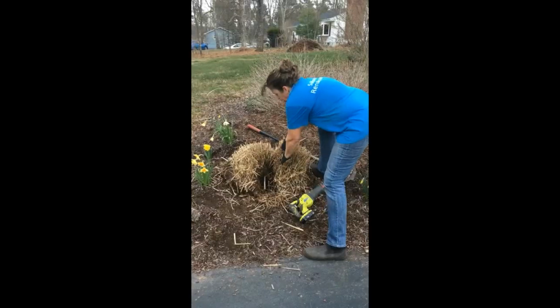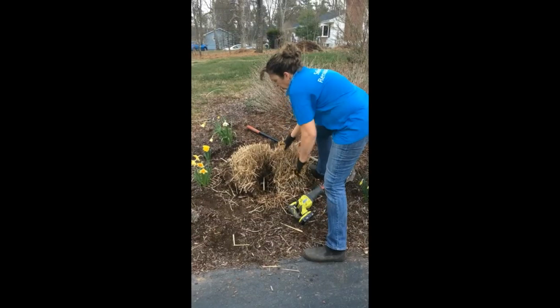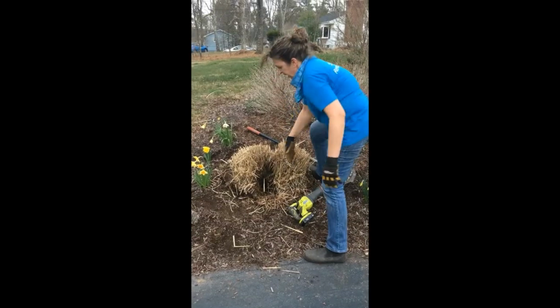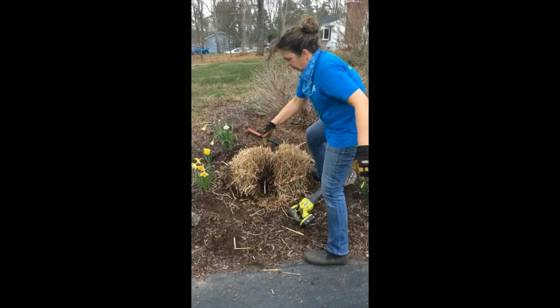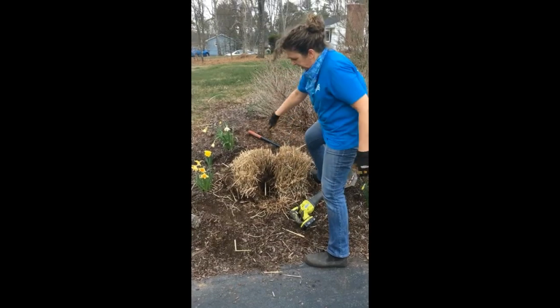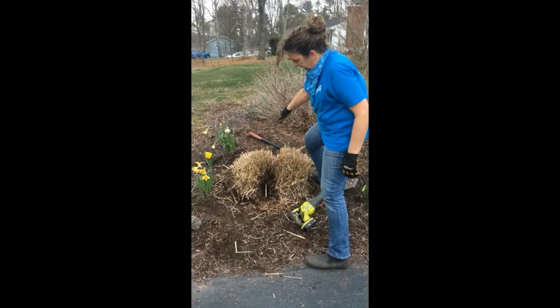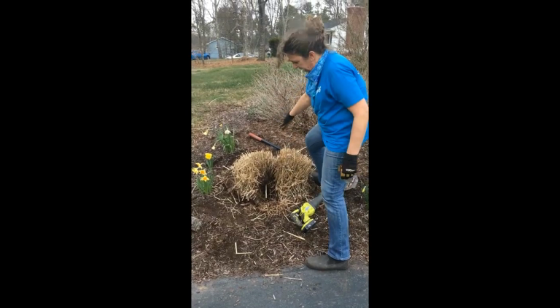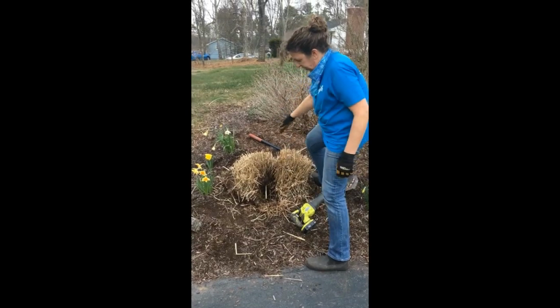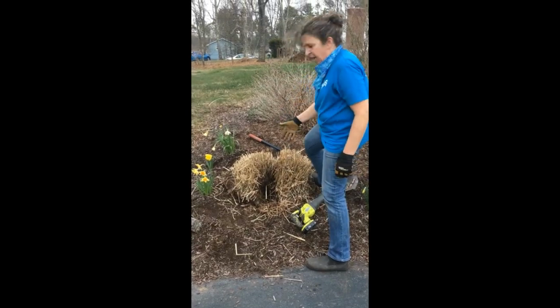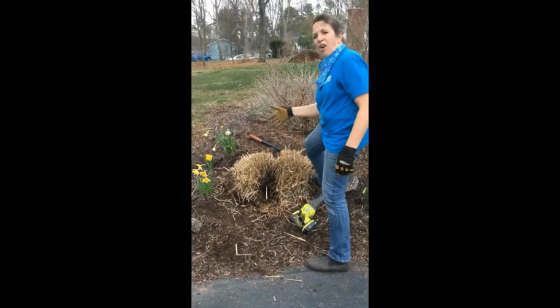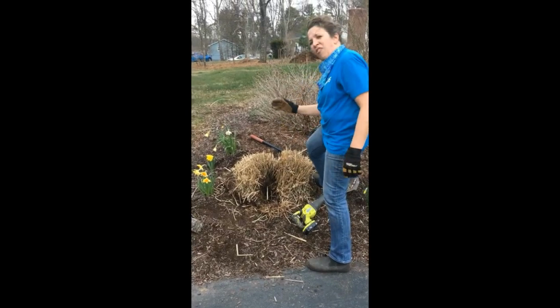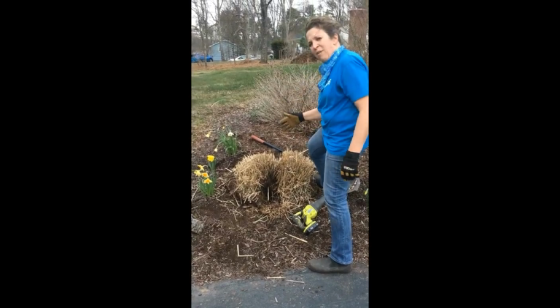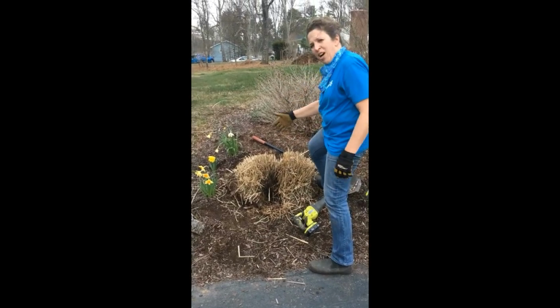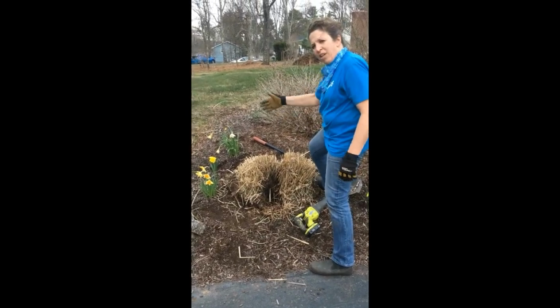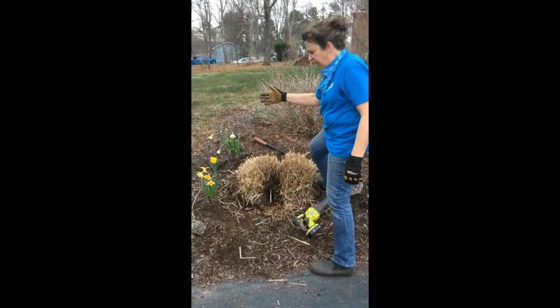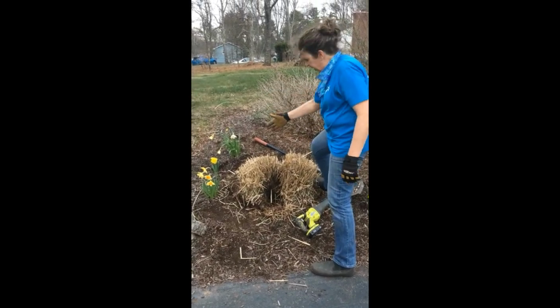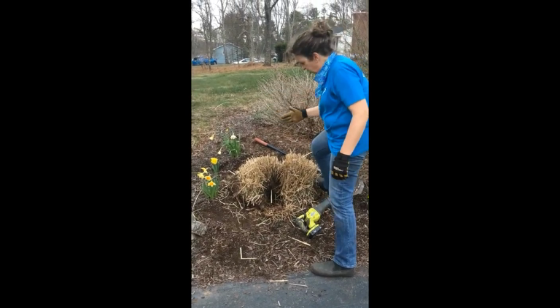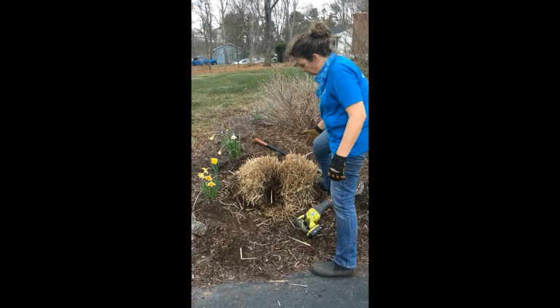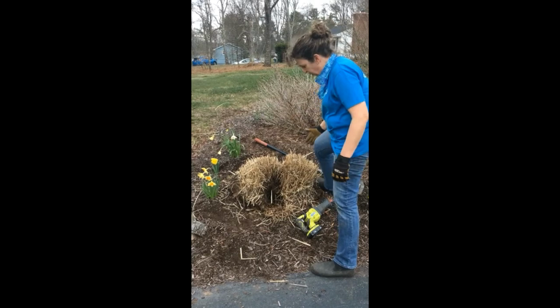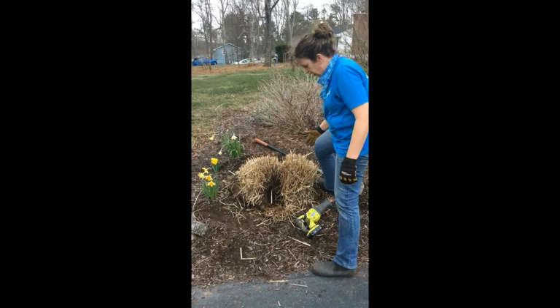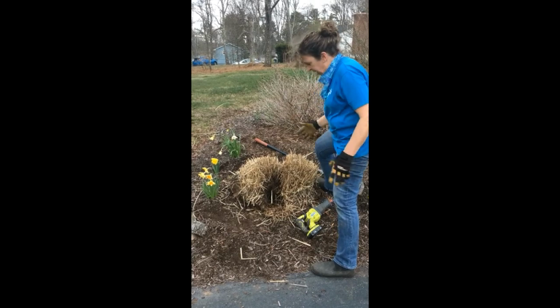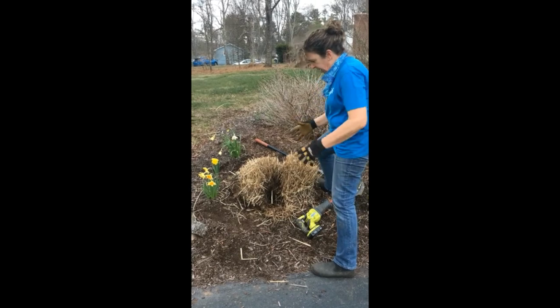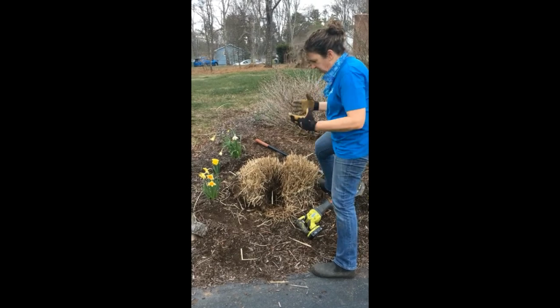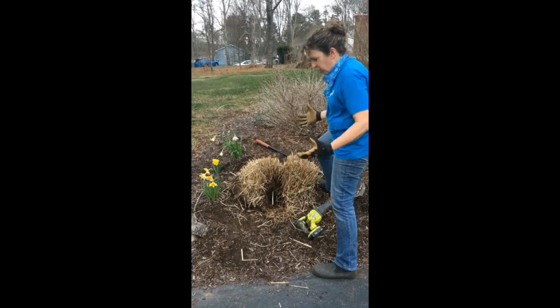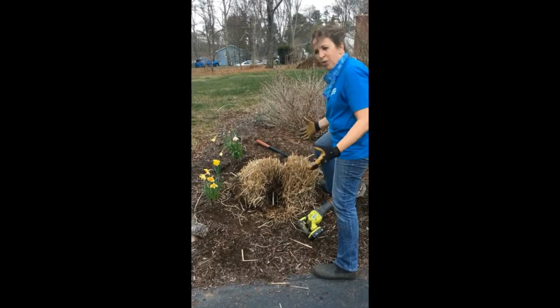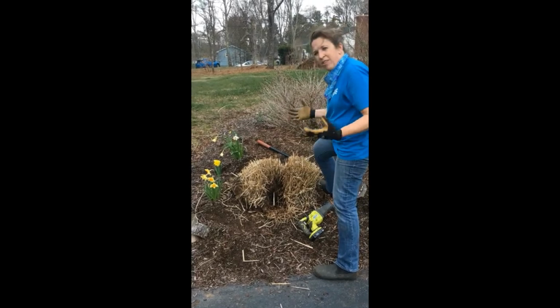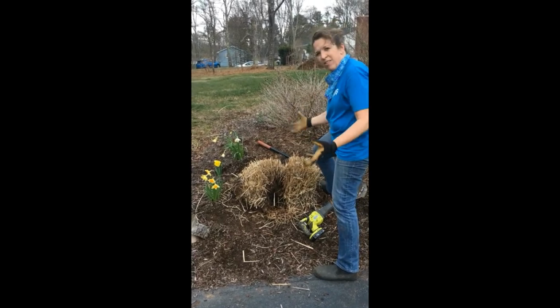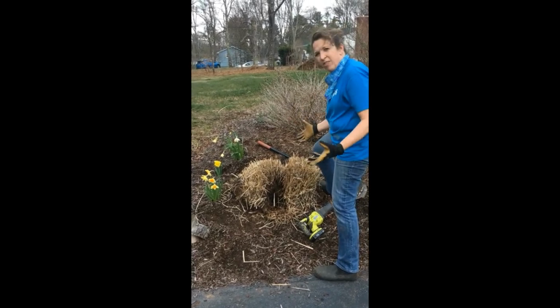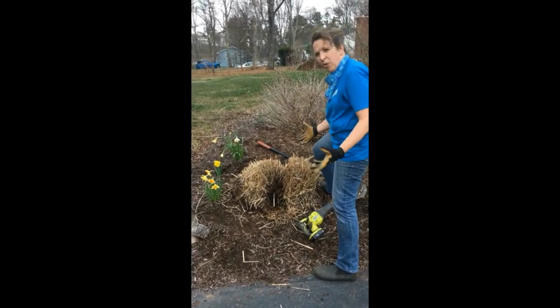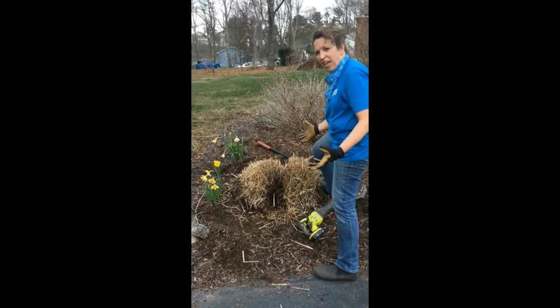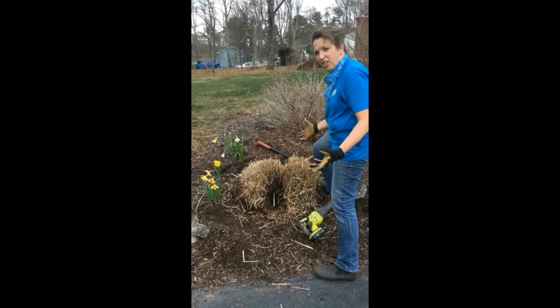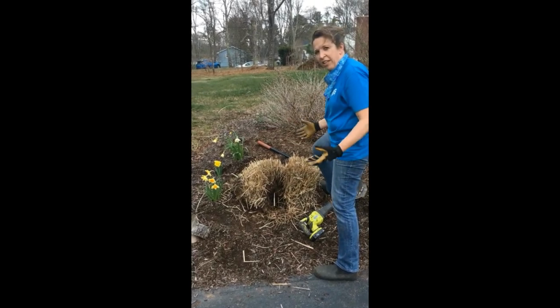We've now split it in half. Off camera, I'm going to cut it into quarters and I'll show you what that looks like.